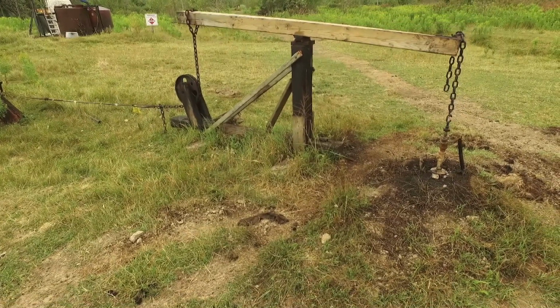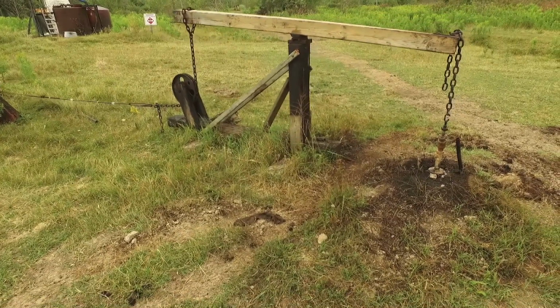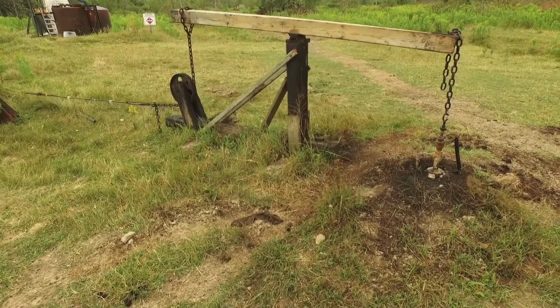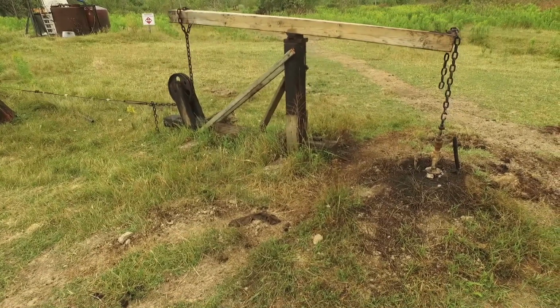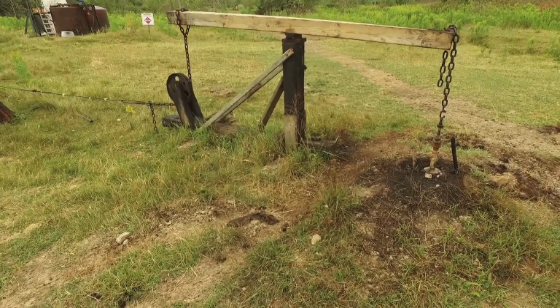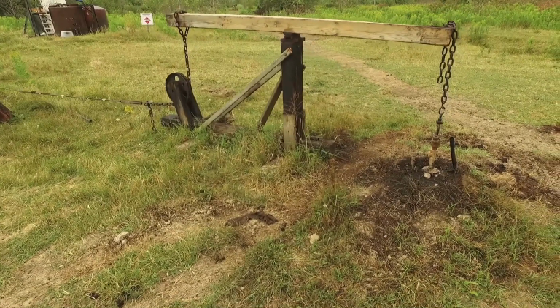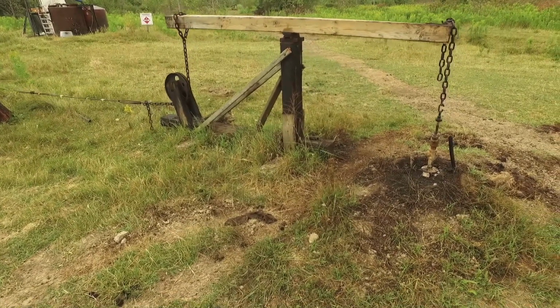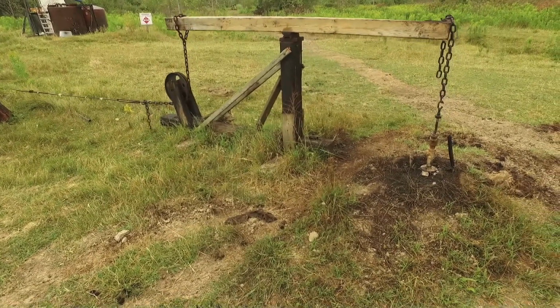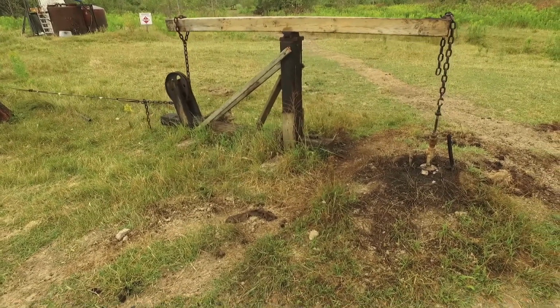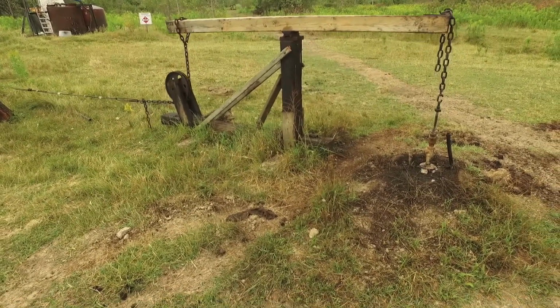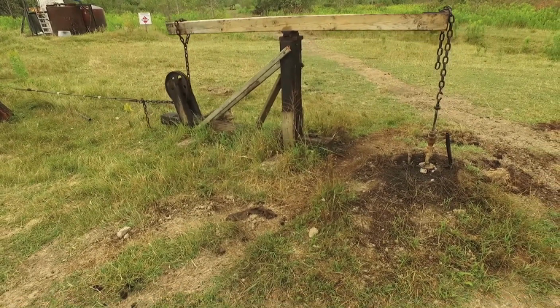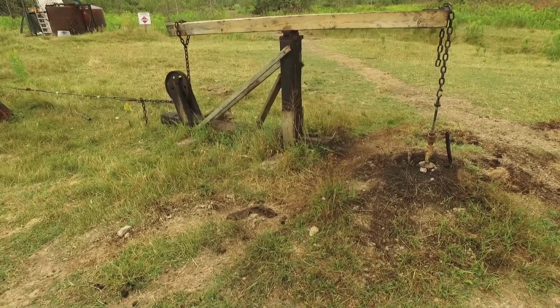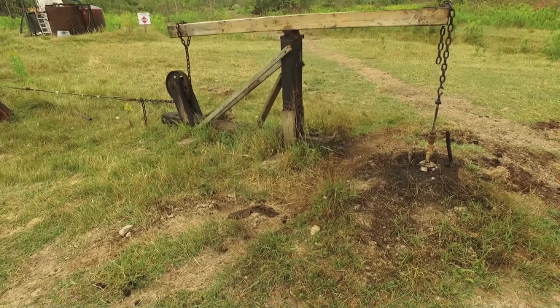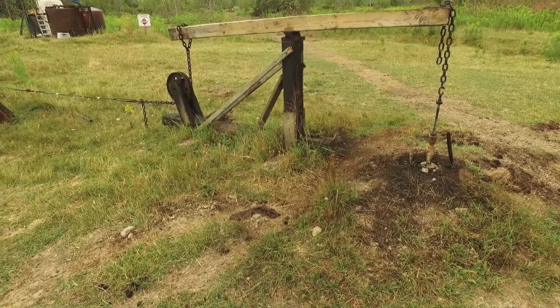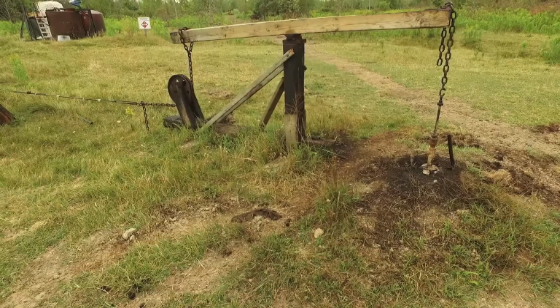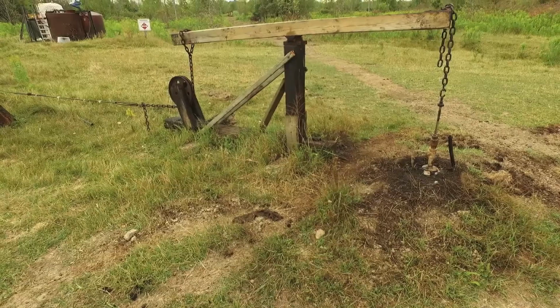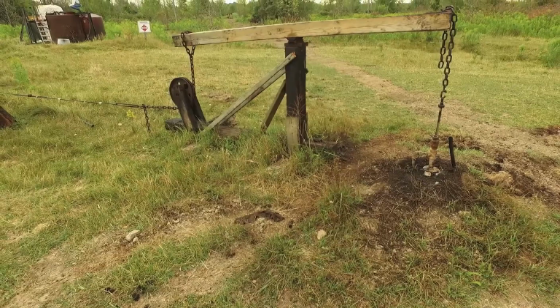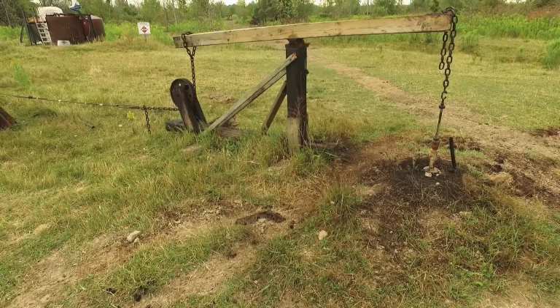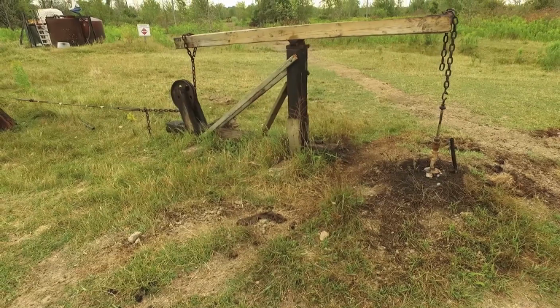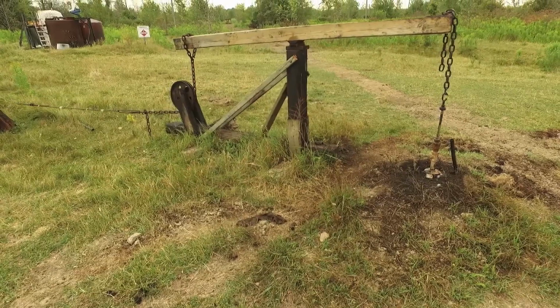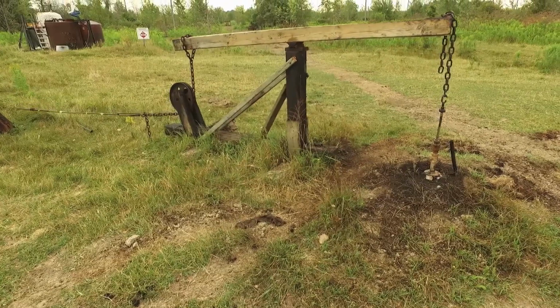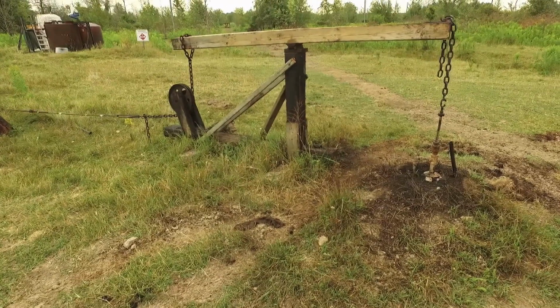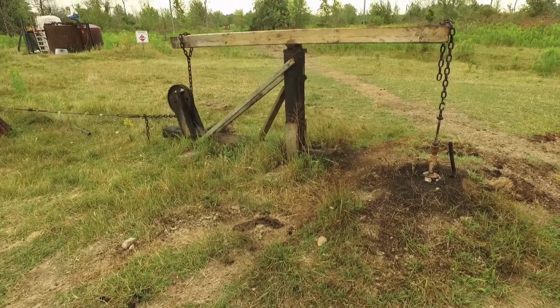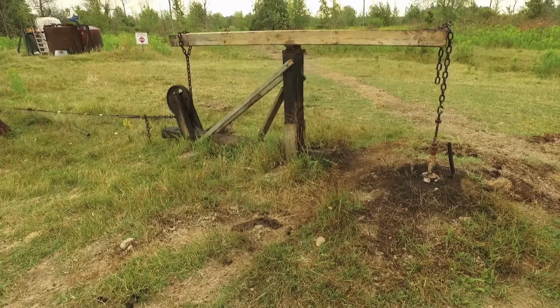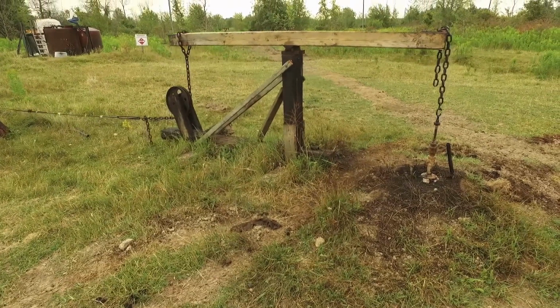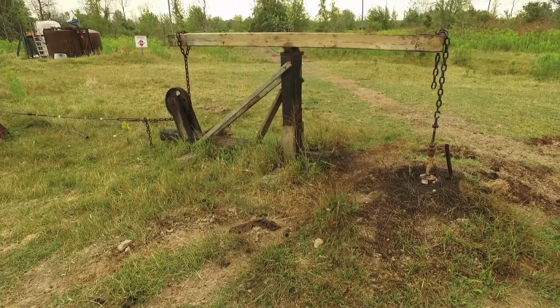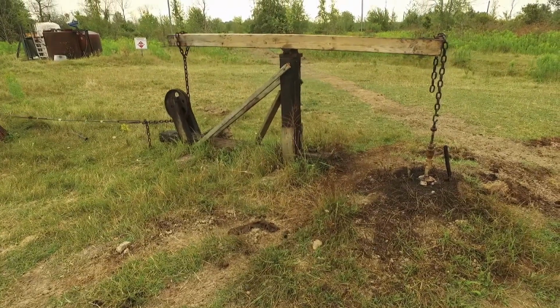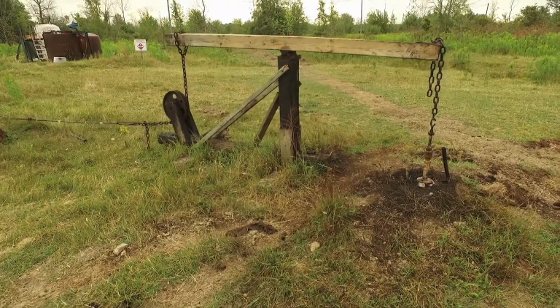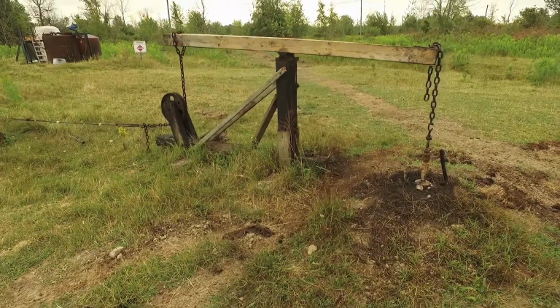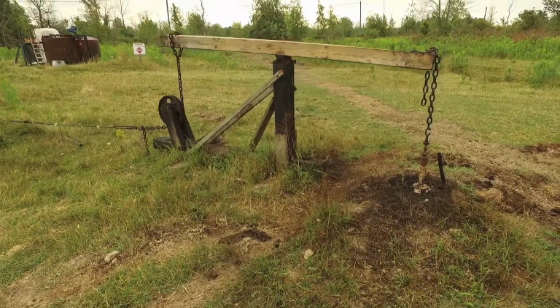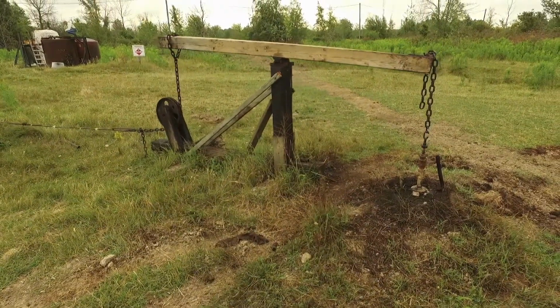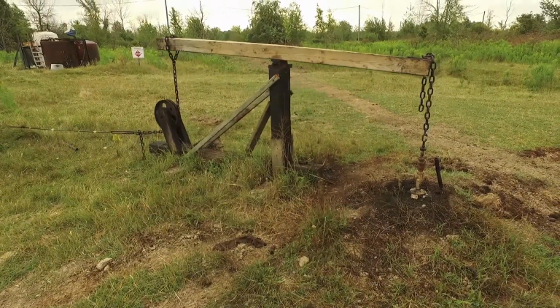In fact, the museum itself has the oldest oil well in North America, period.